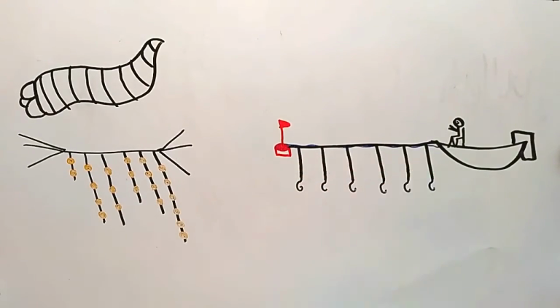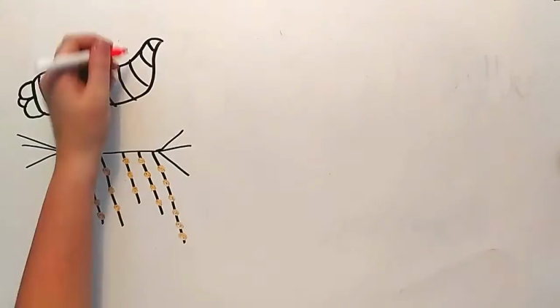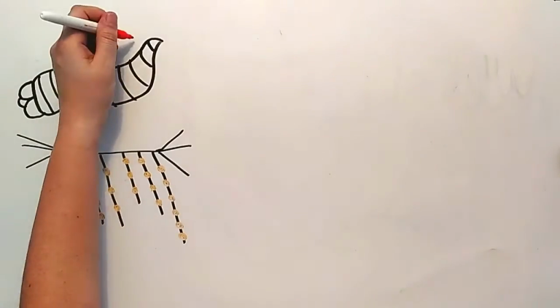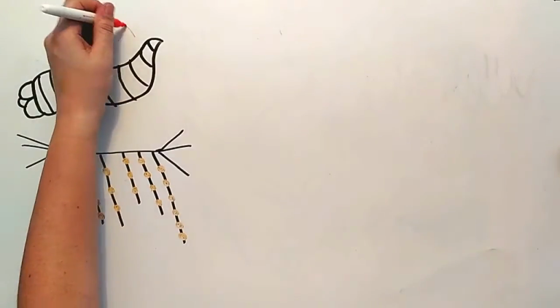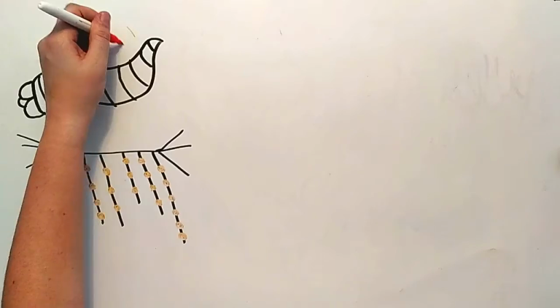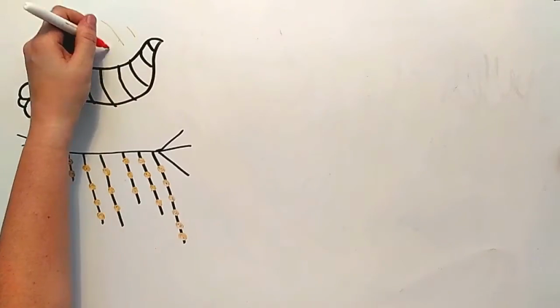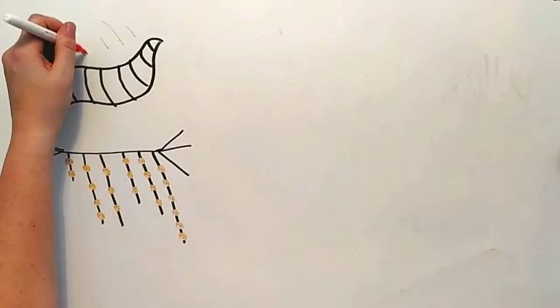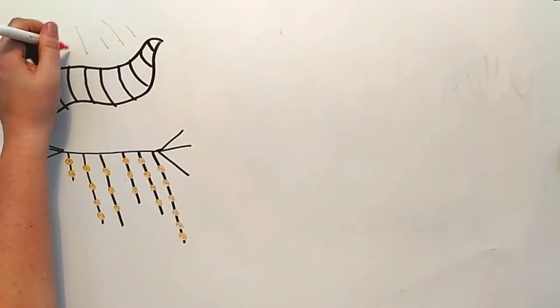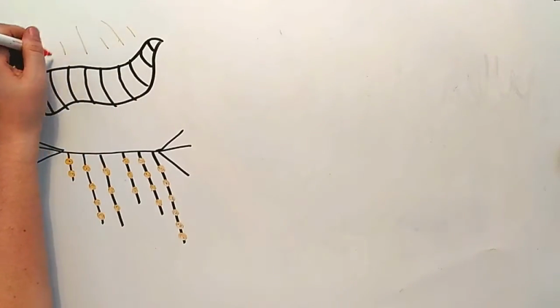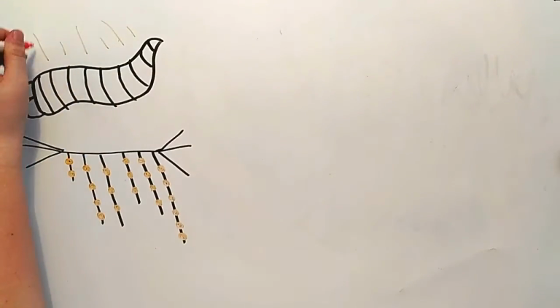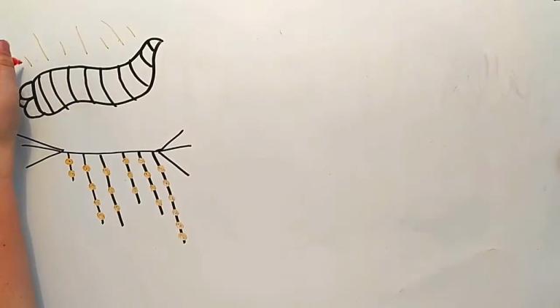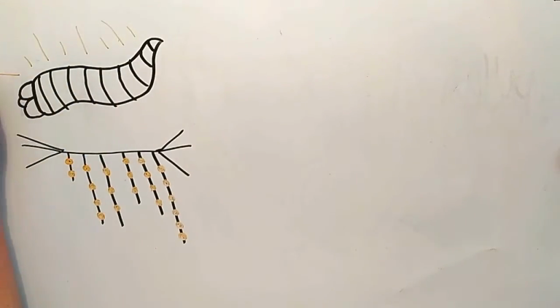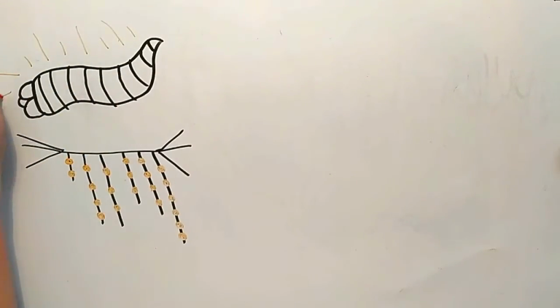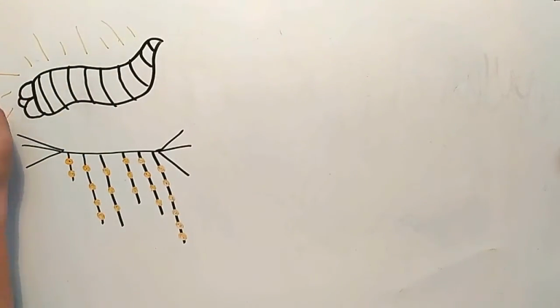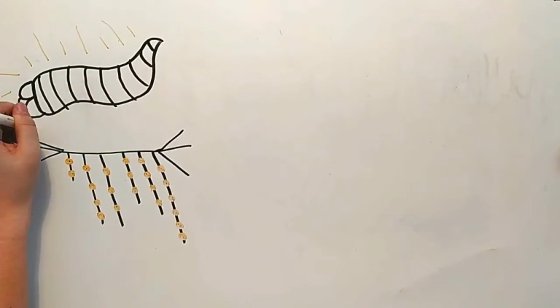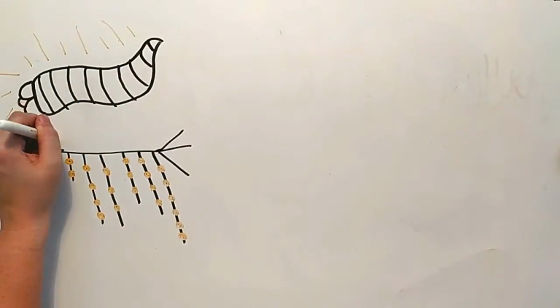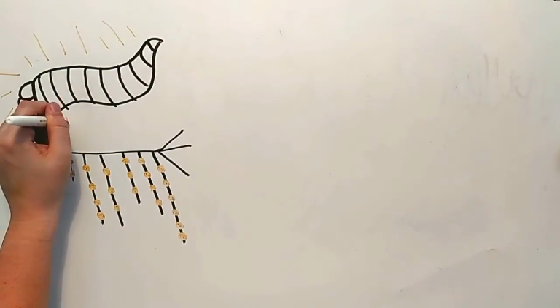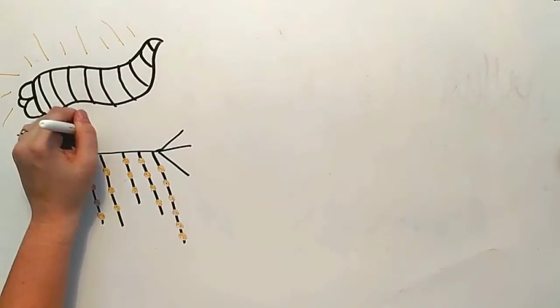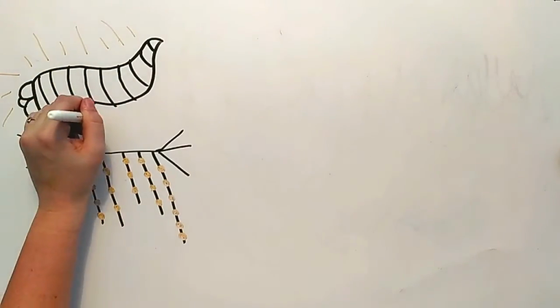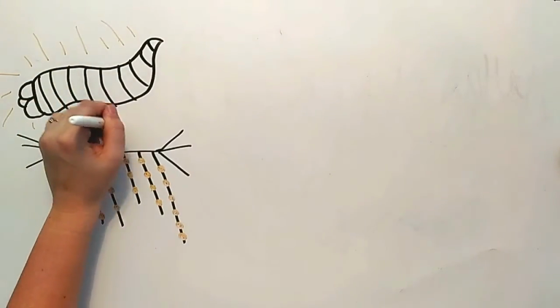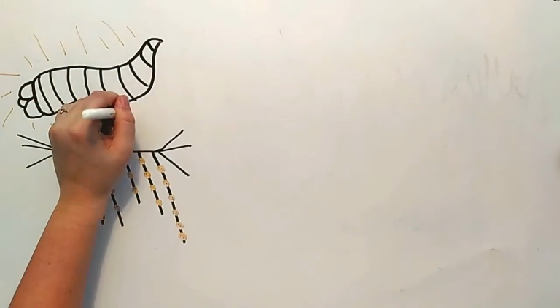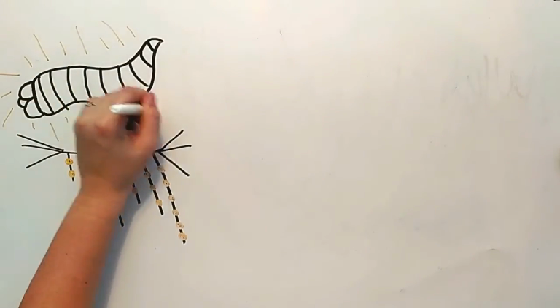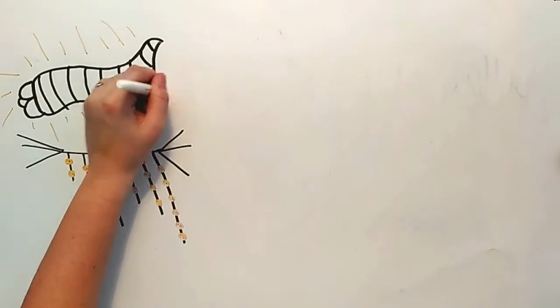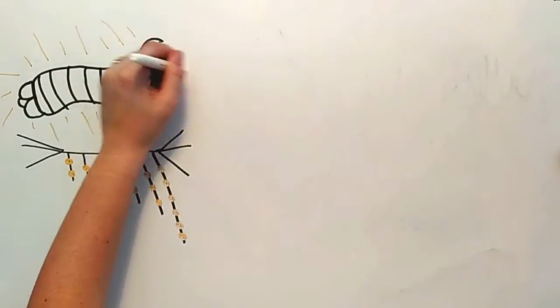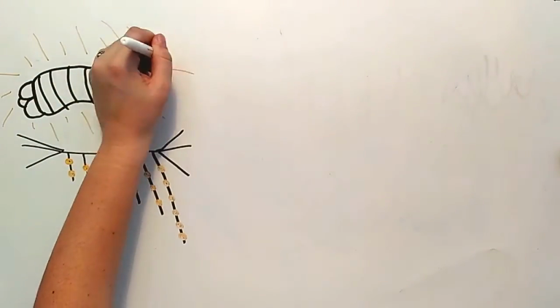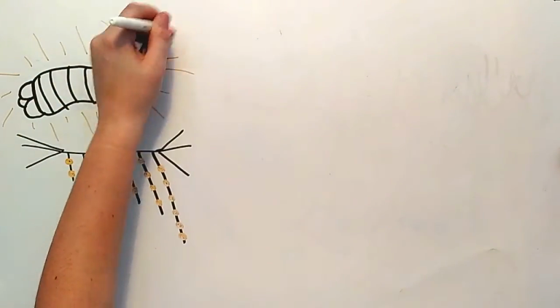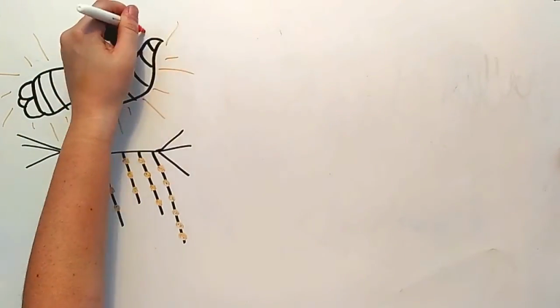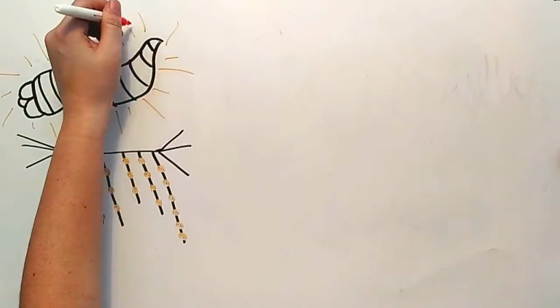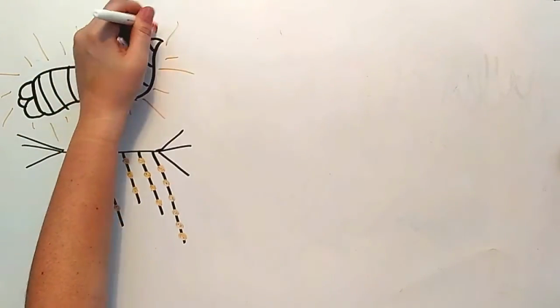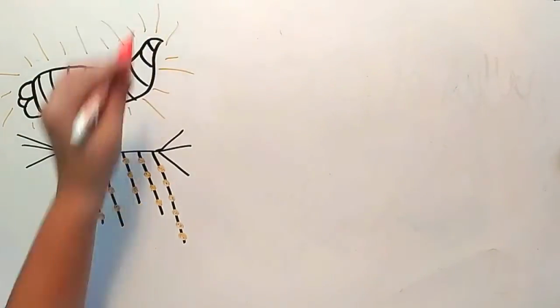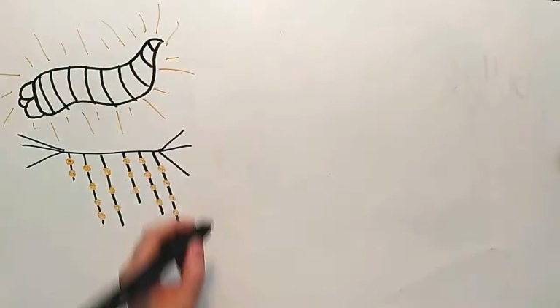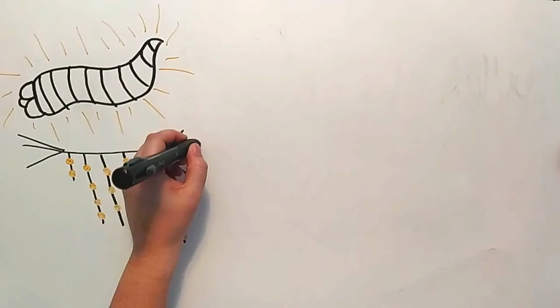The glowworm is also bioluminescent itself. These larvae will glow brighter as they get hungrier.